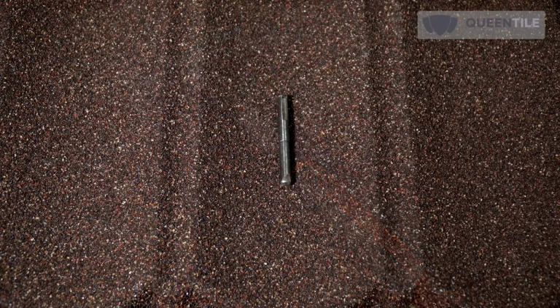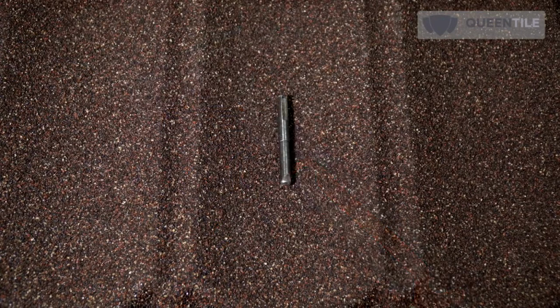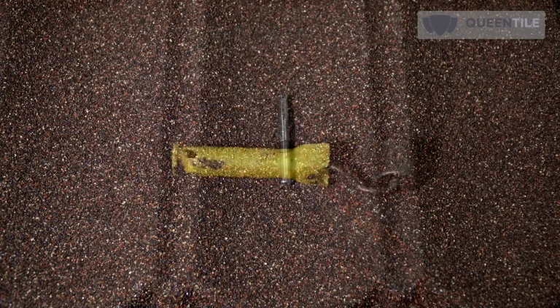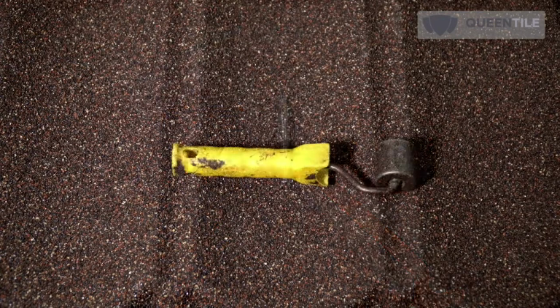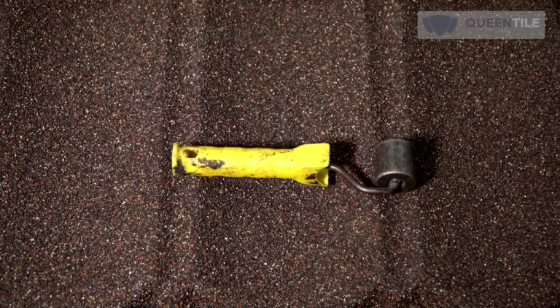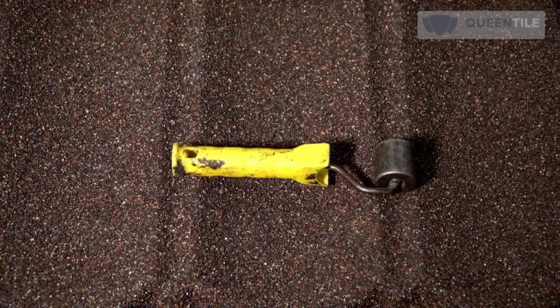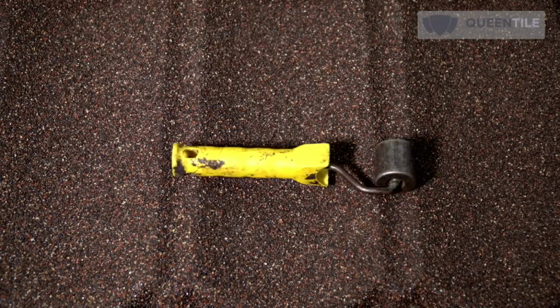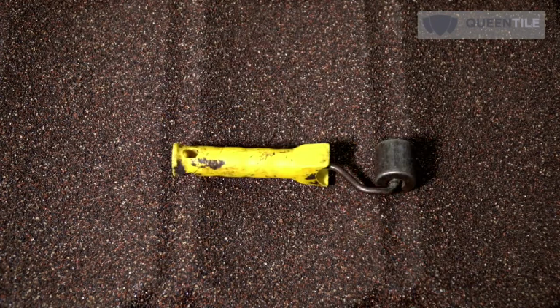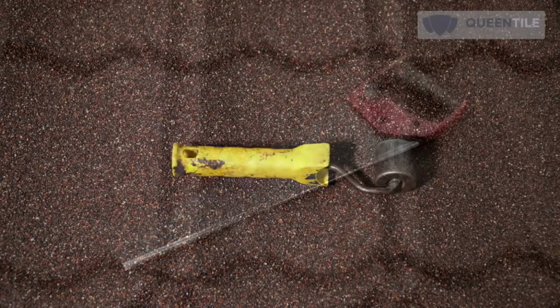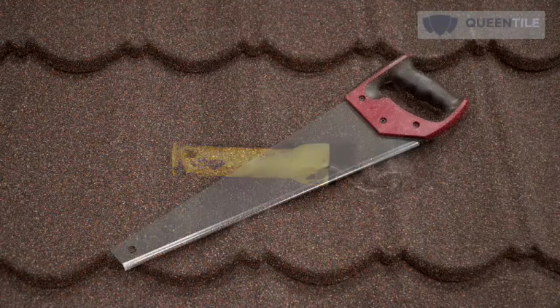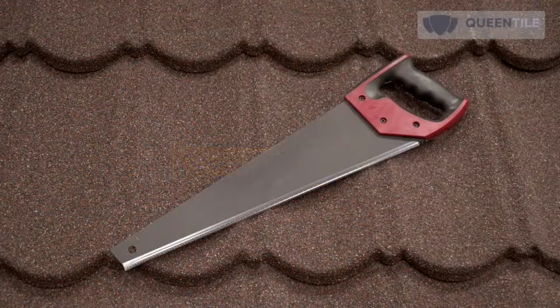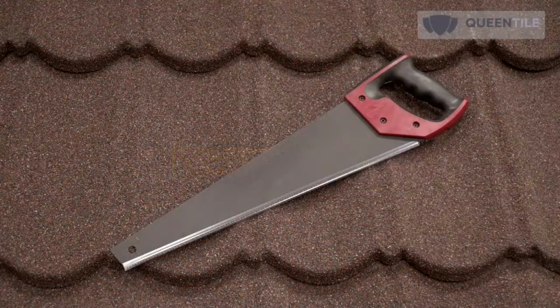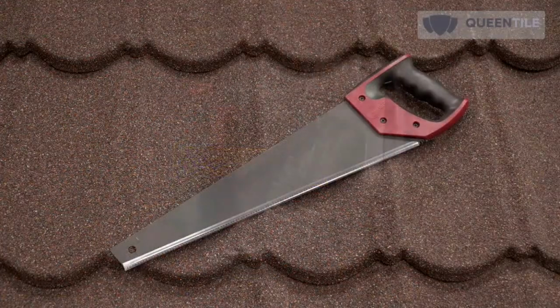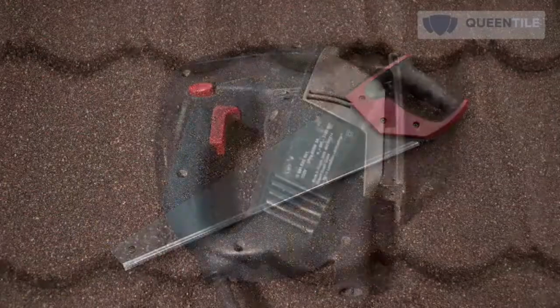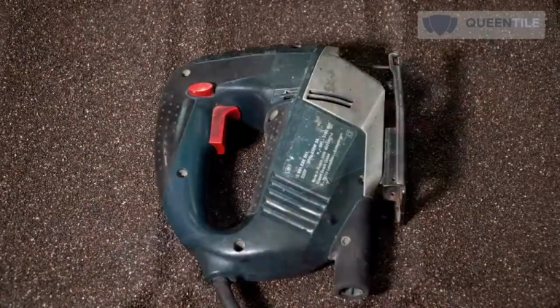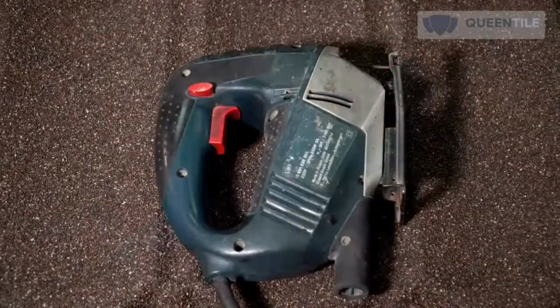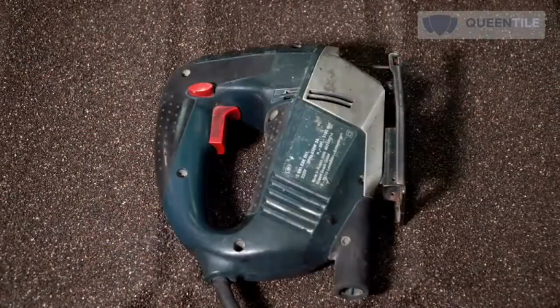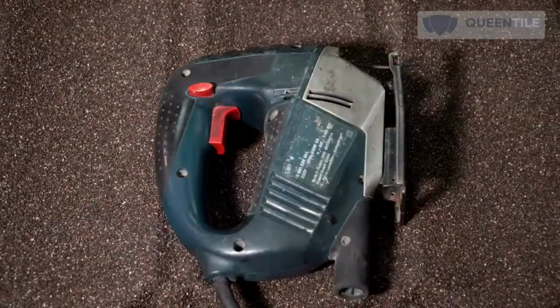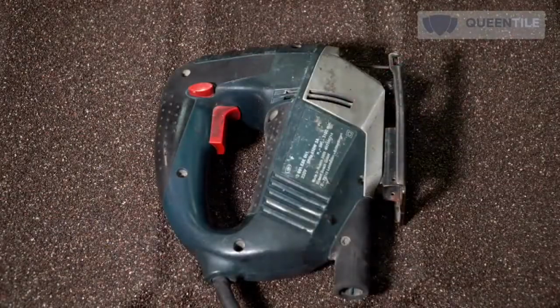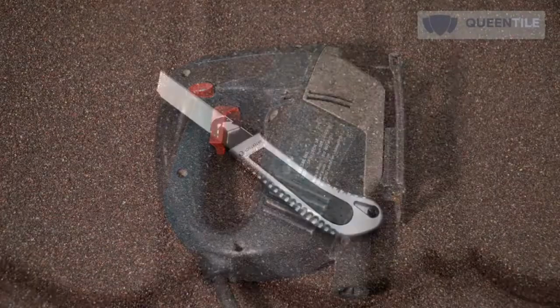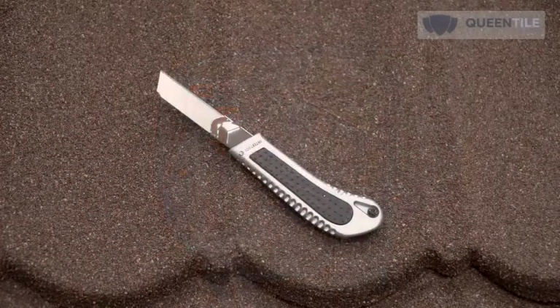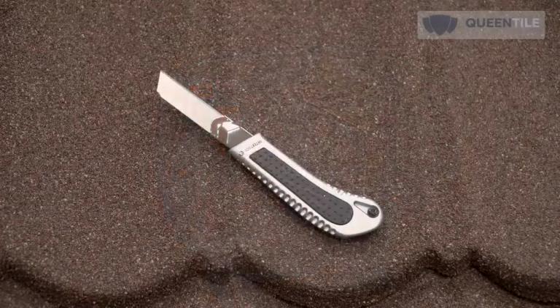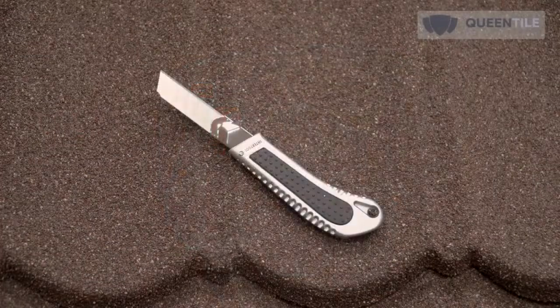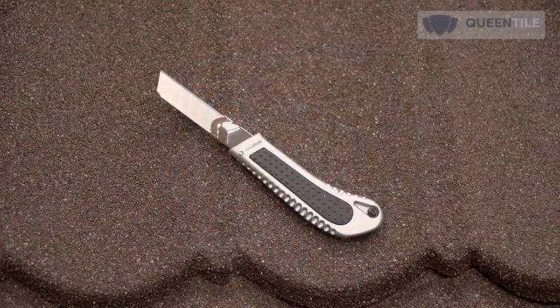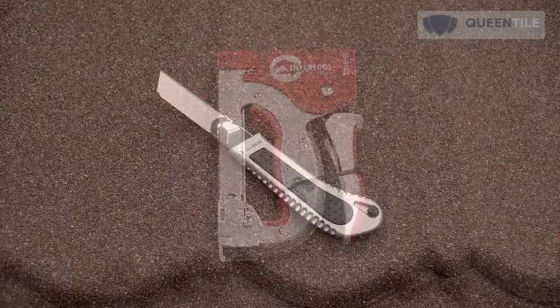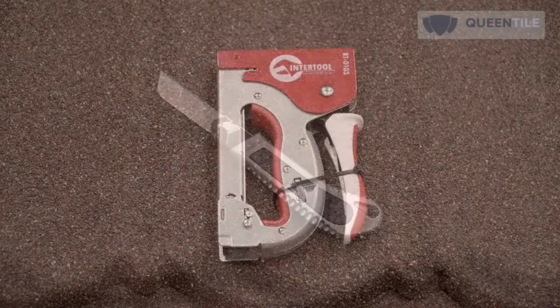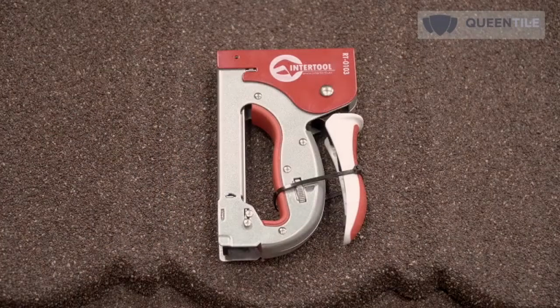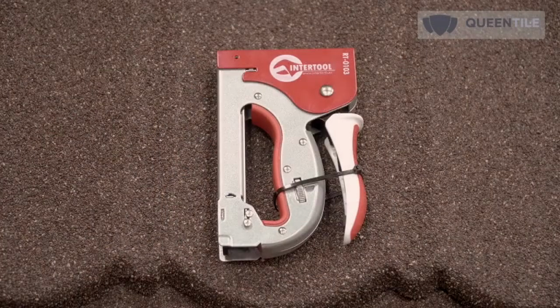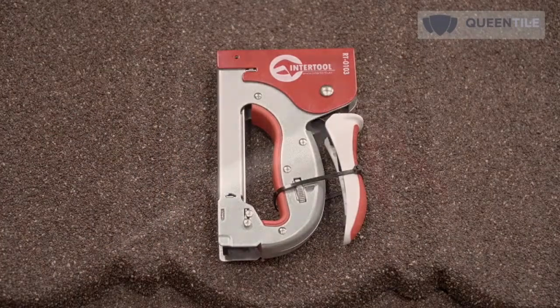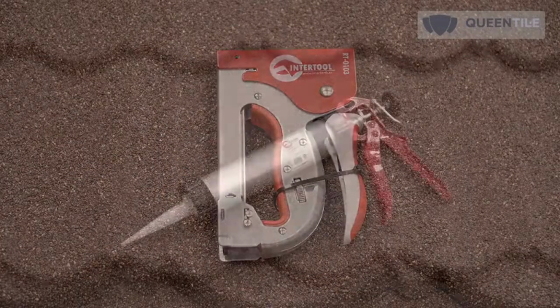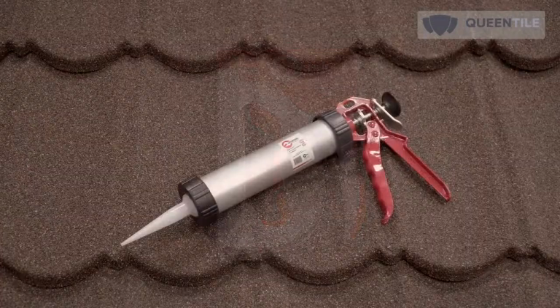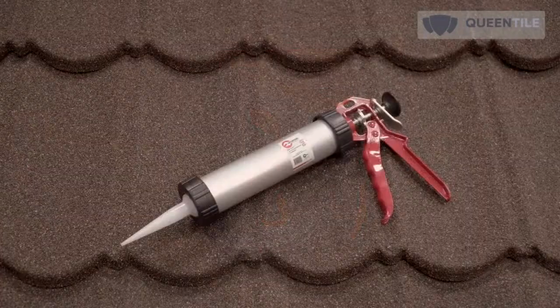Additional tools include: nail punch, metal sheave, handsaw, jigsaw or disc saw, utility knife, staple gun, and silicon gun.